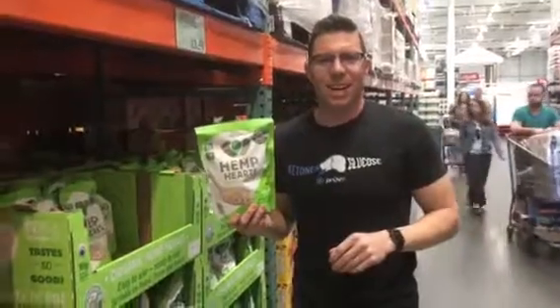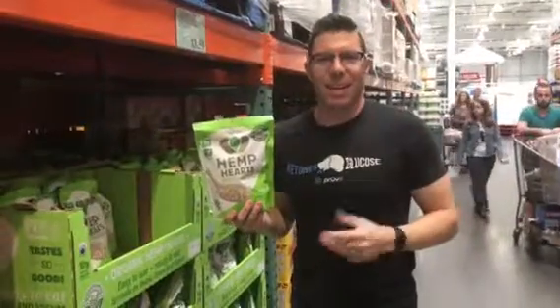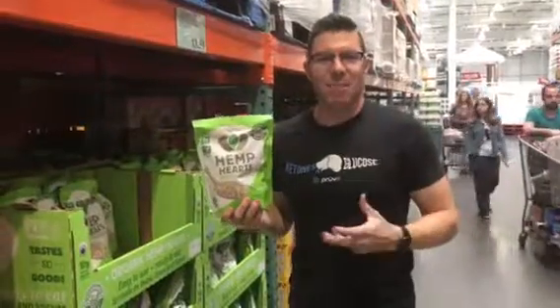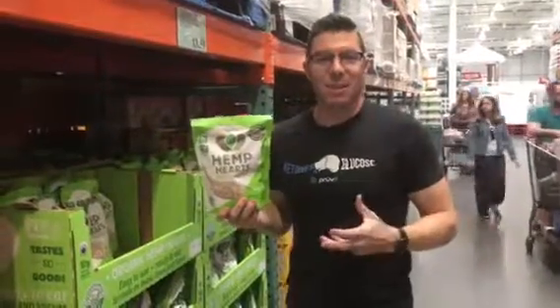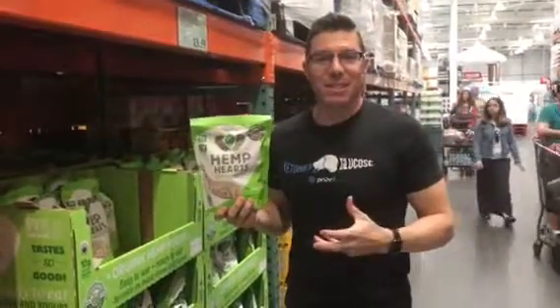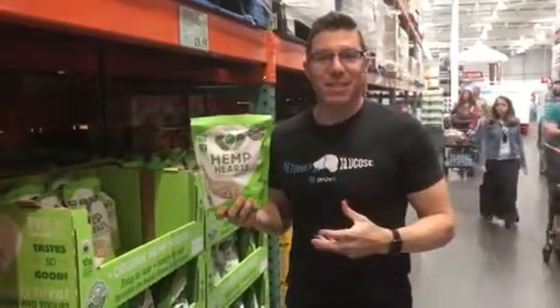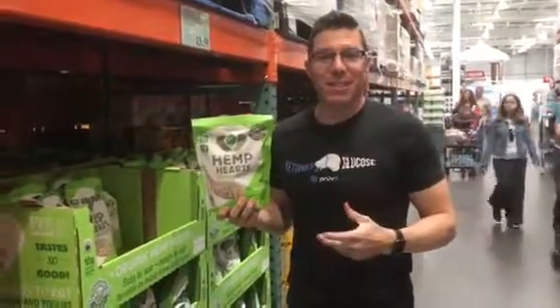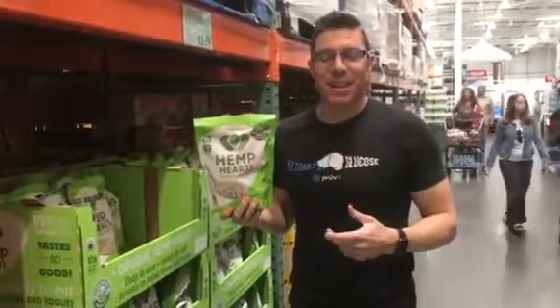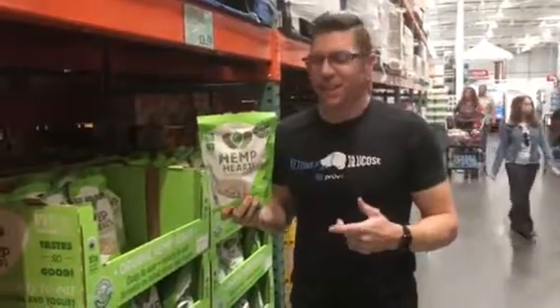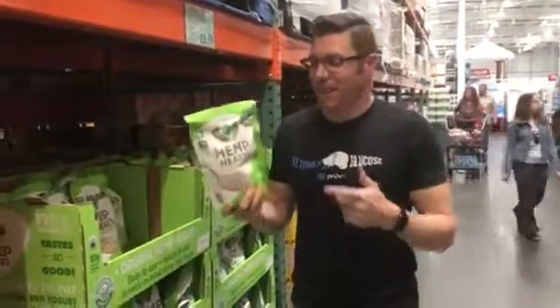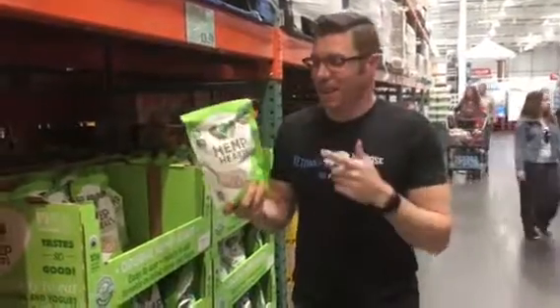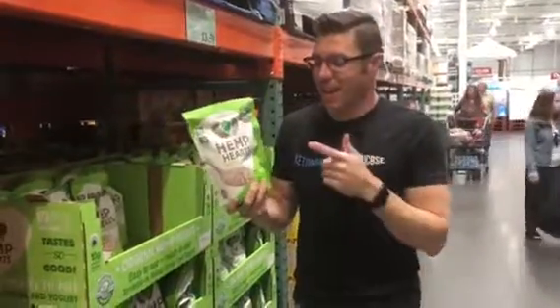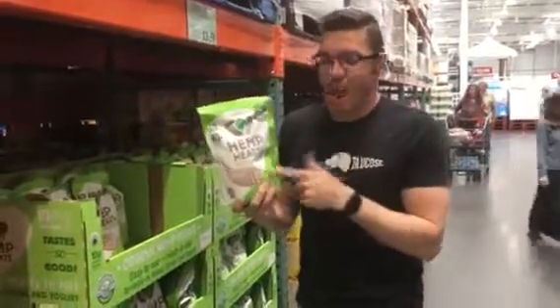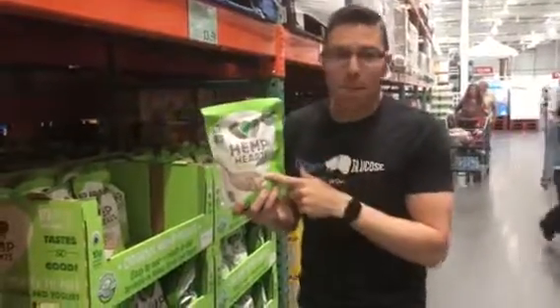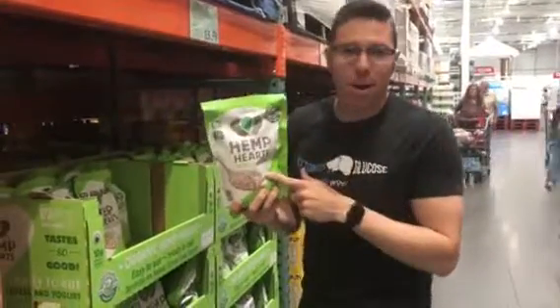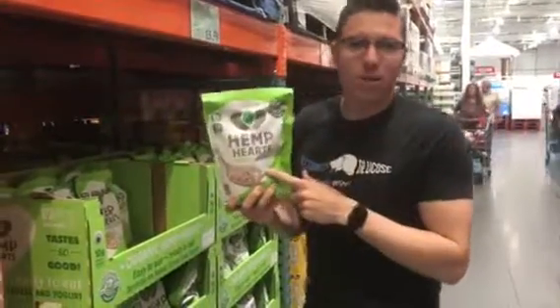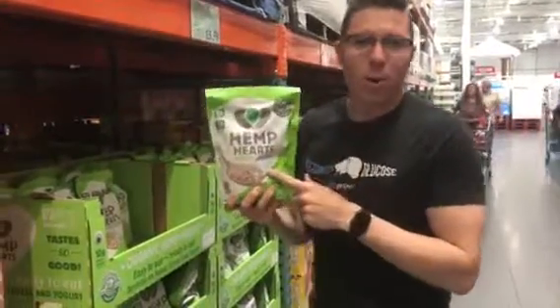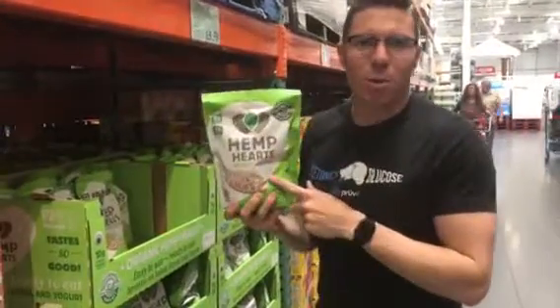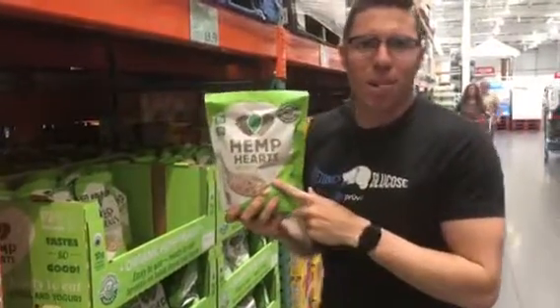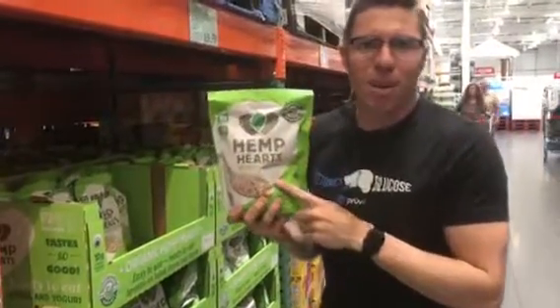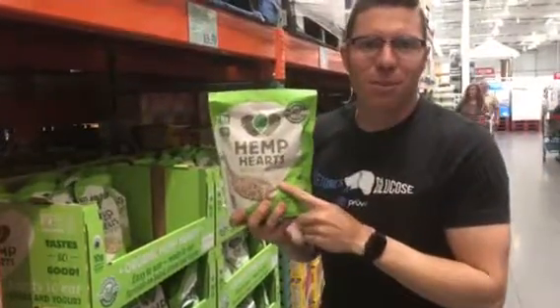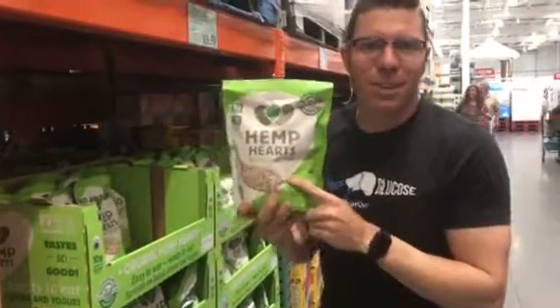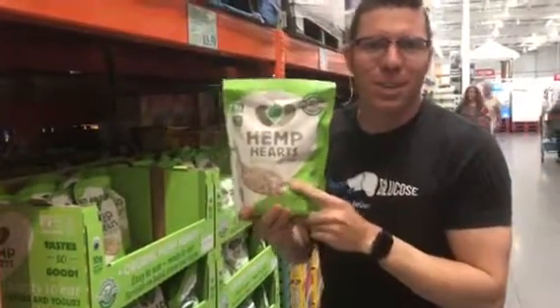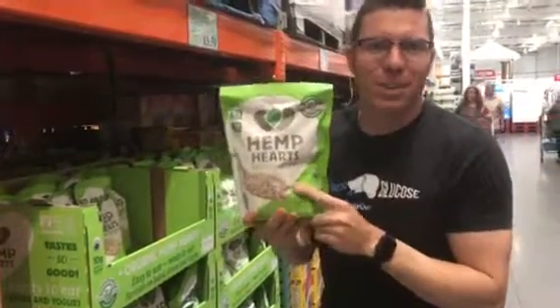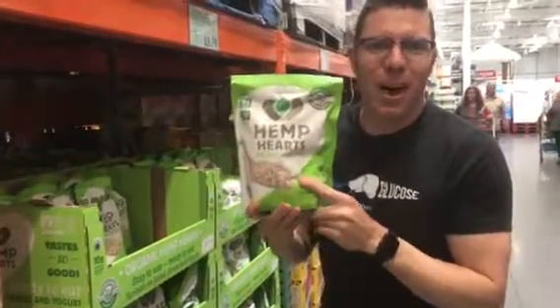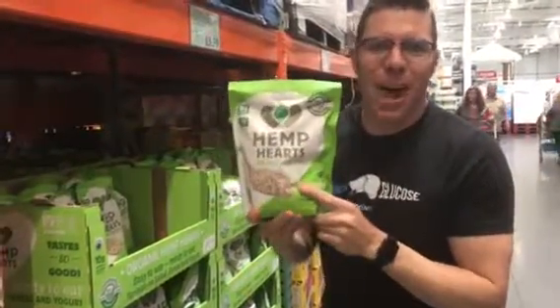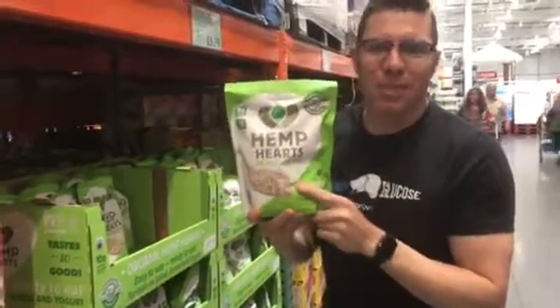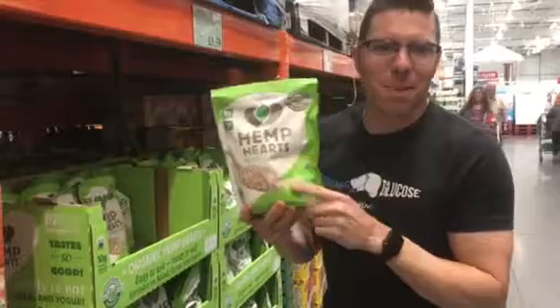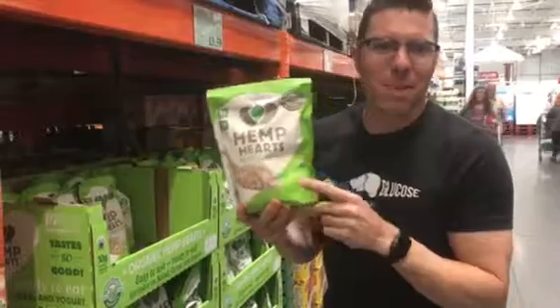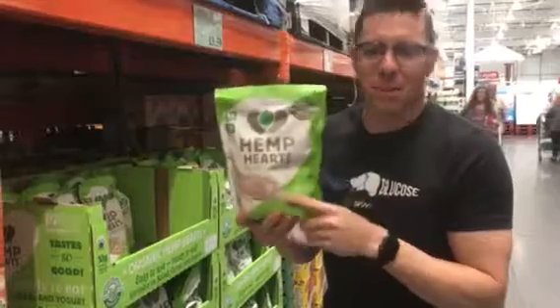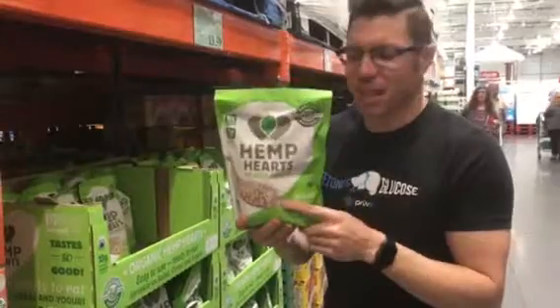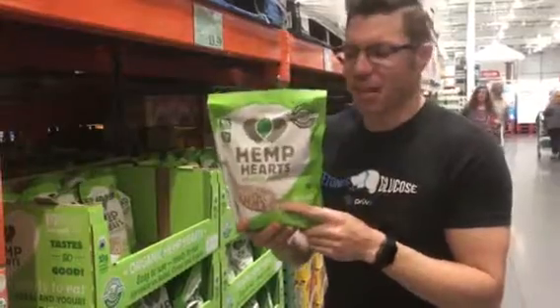Hey, Nick Martinez, the Keto Dad here, and hemp hearts are one of my favorite keto hacks, my keto snacks.